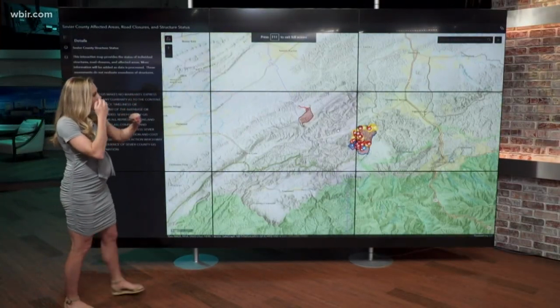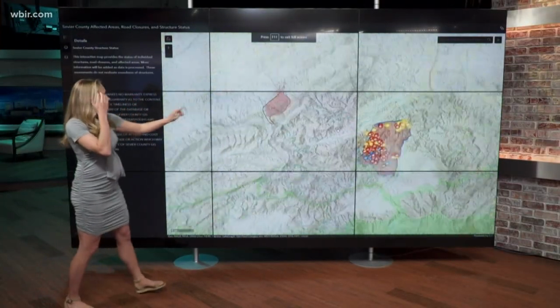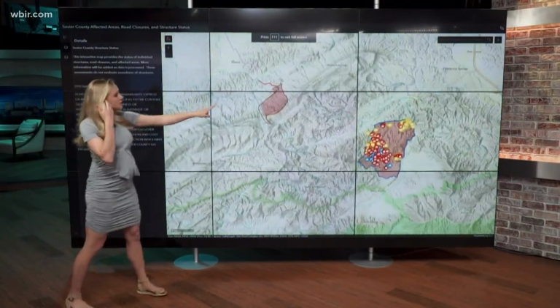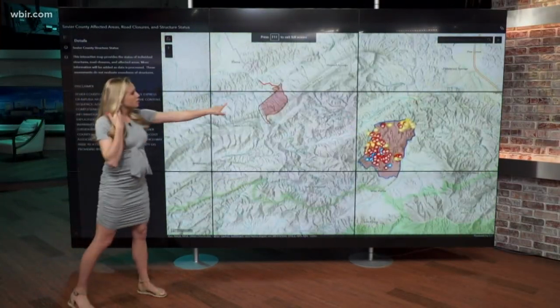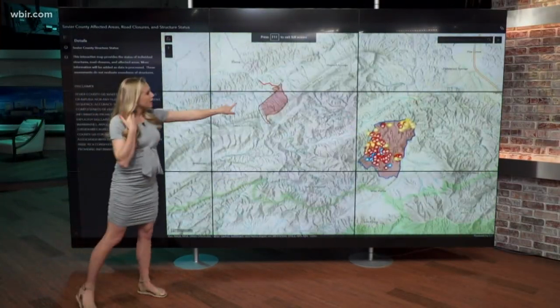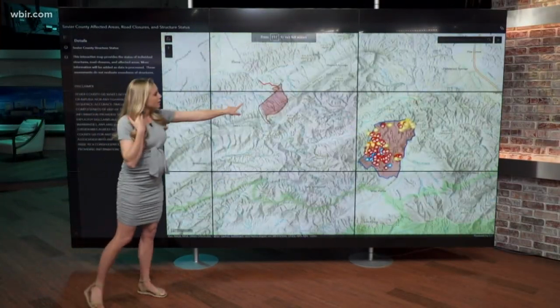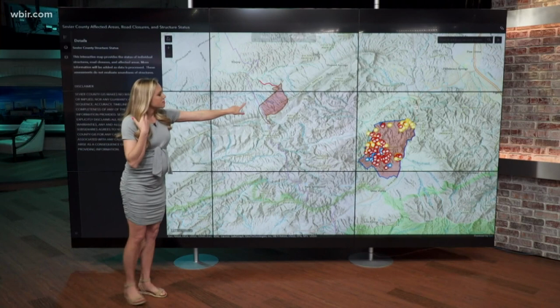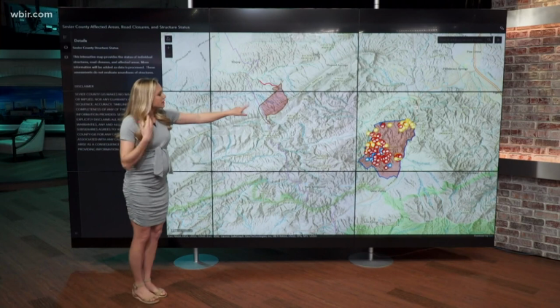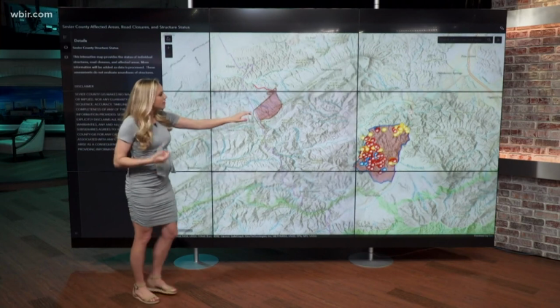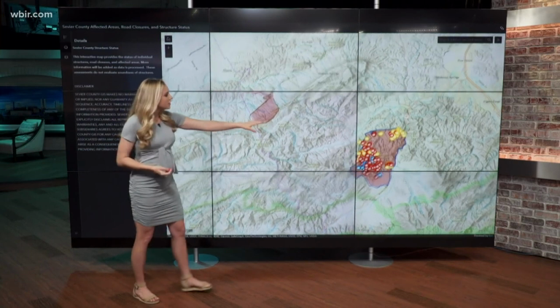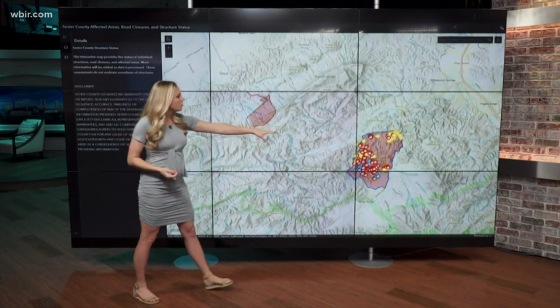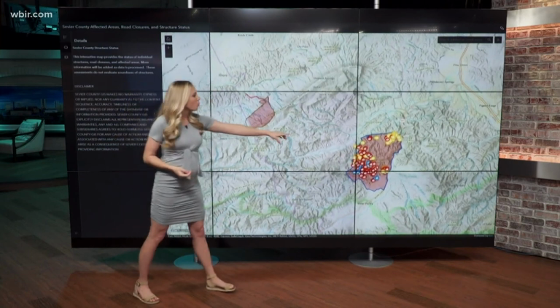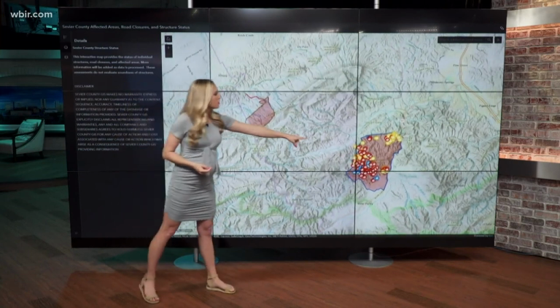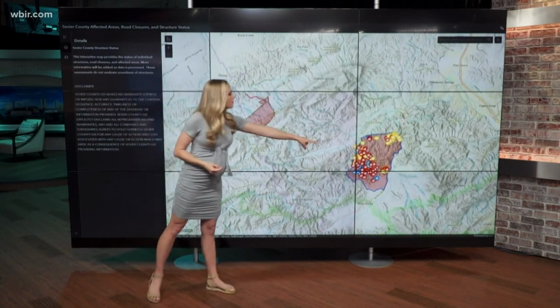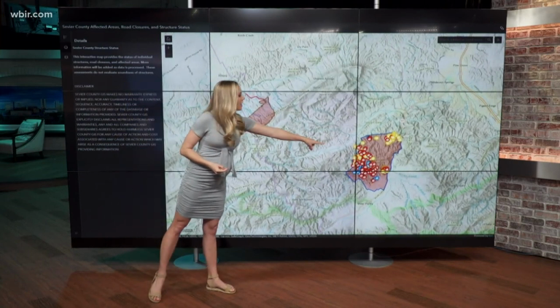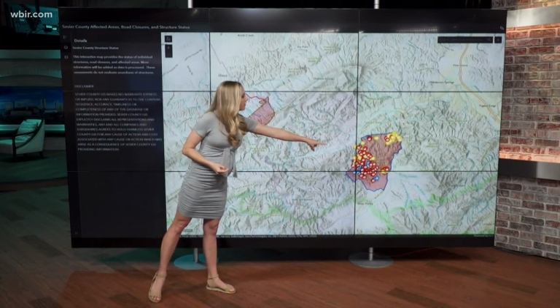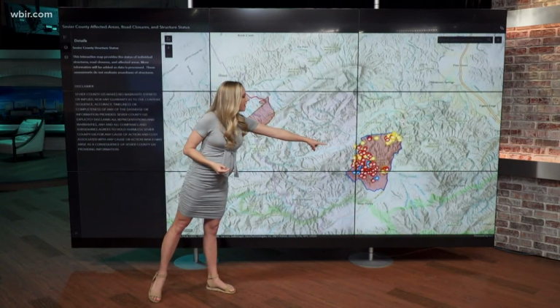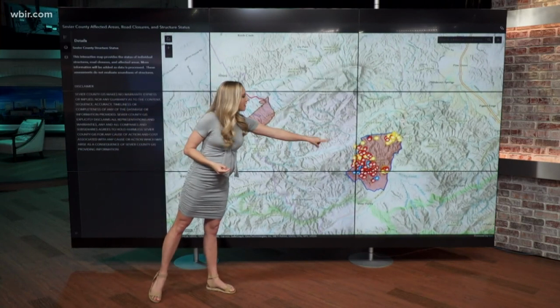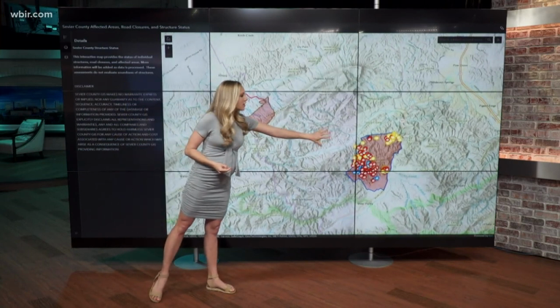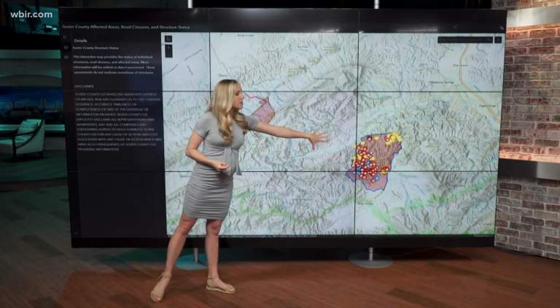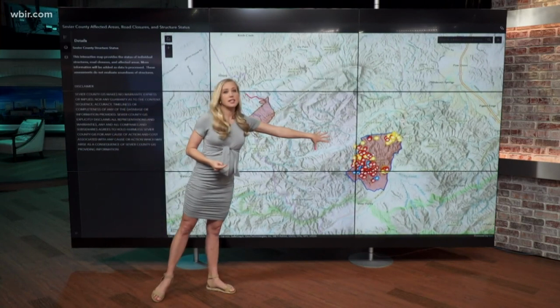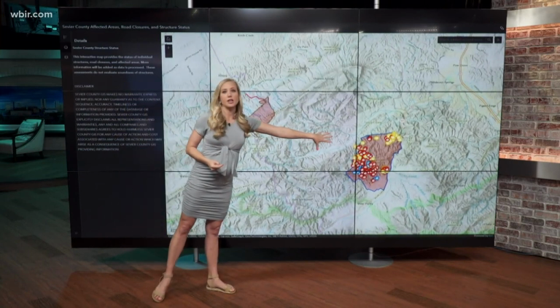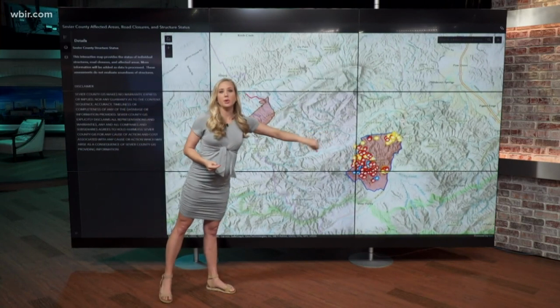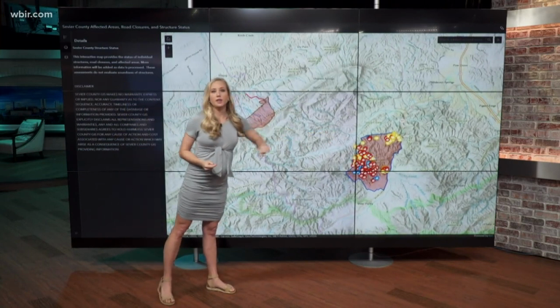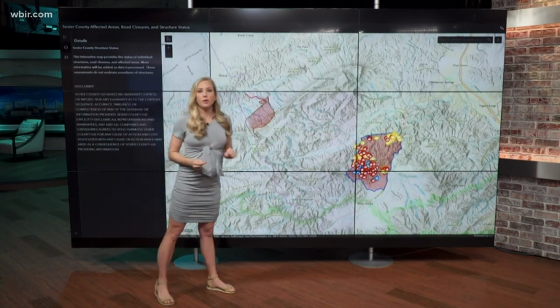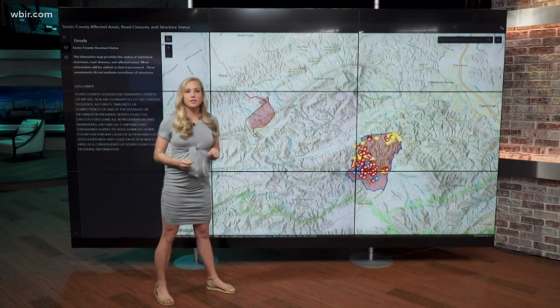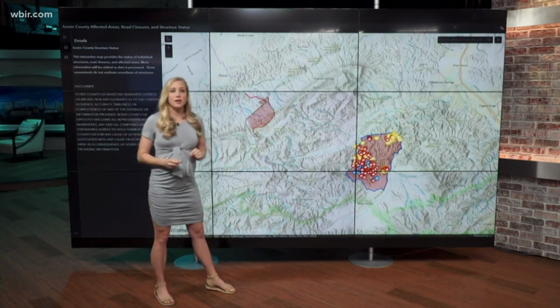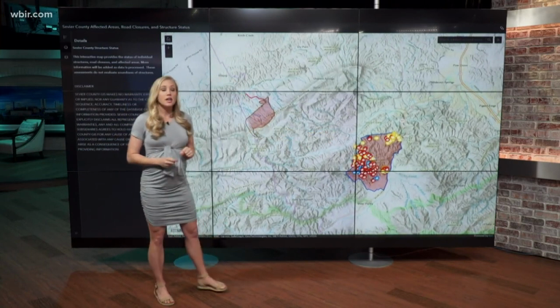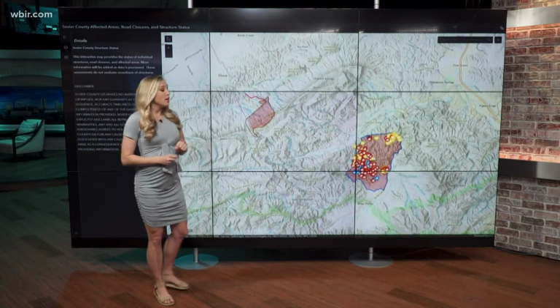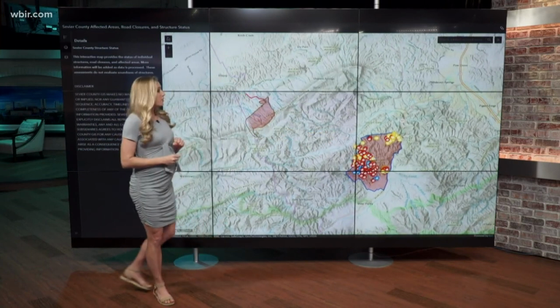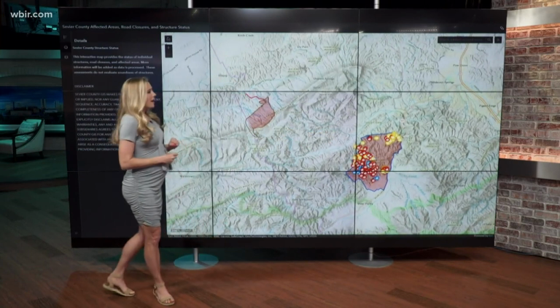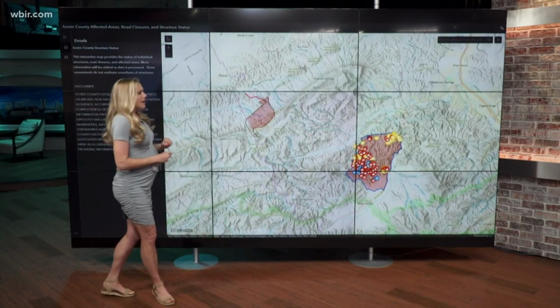You're going to see two different areas on this map. You'll have the Seymour fire here to the left and then the Wares Valley fire down here — and this is the area we're going to focus on for right now.